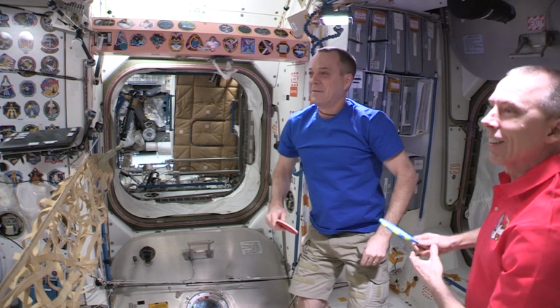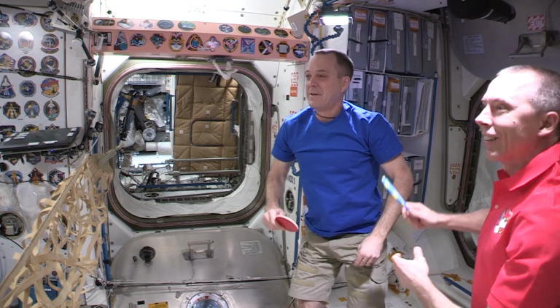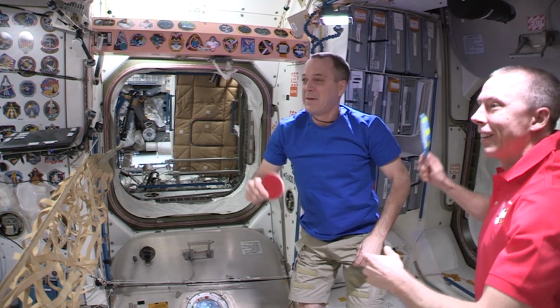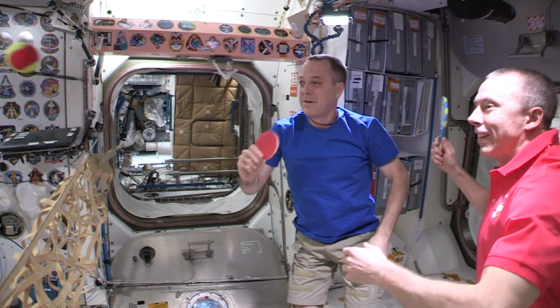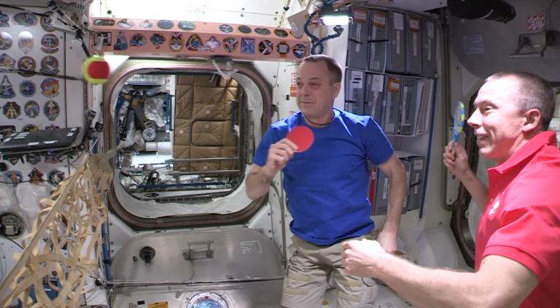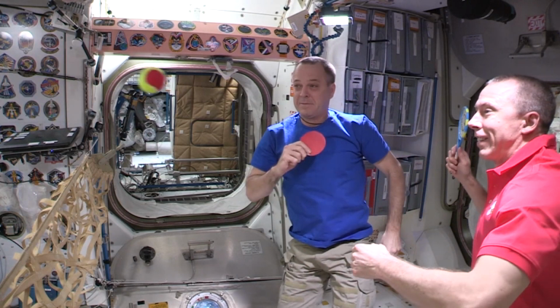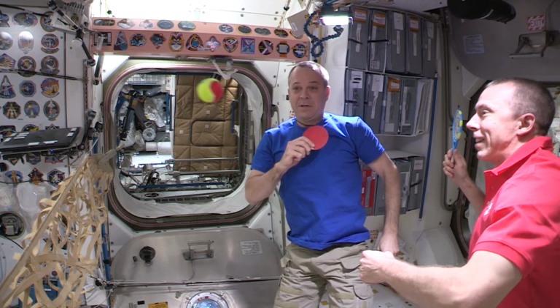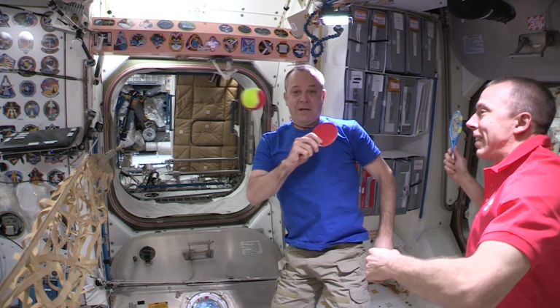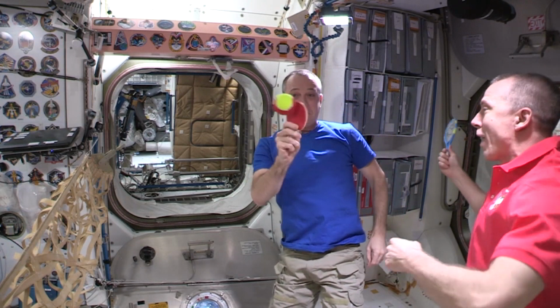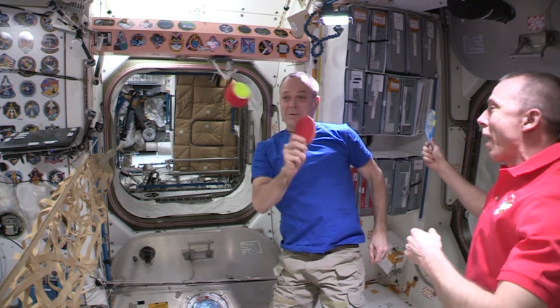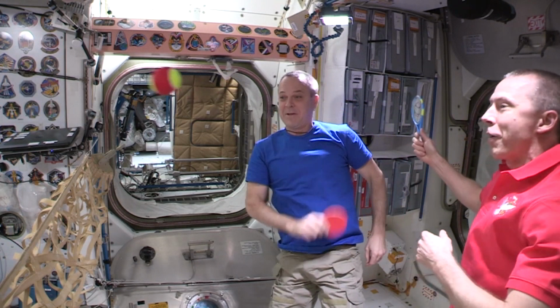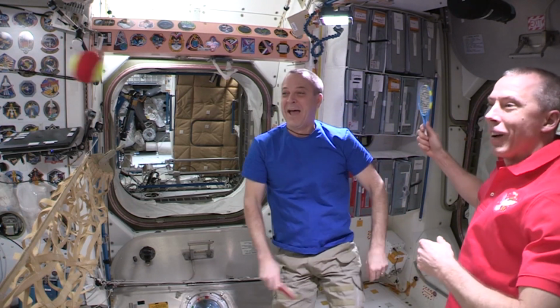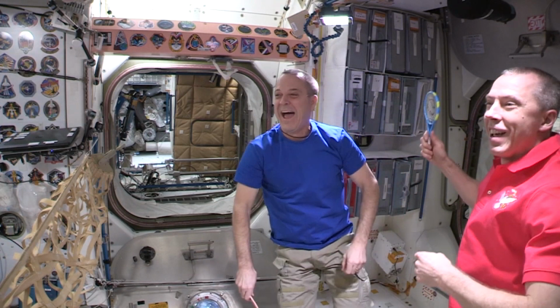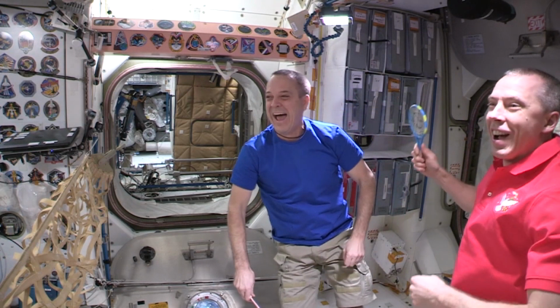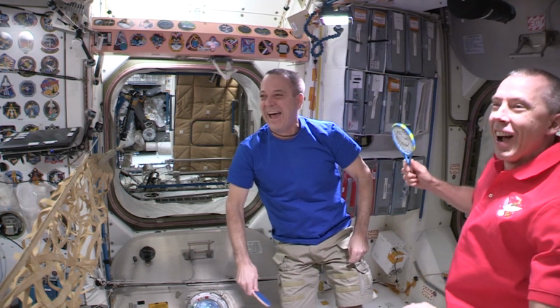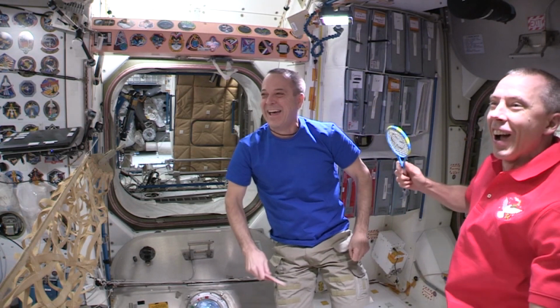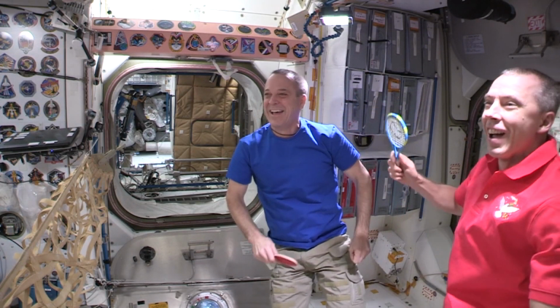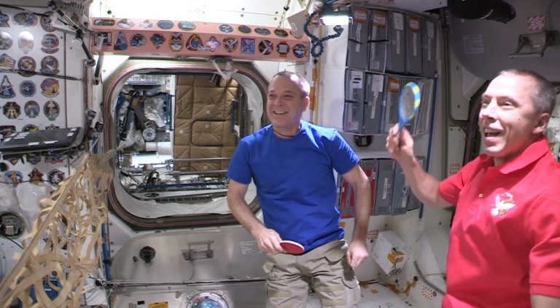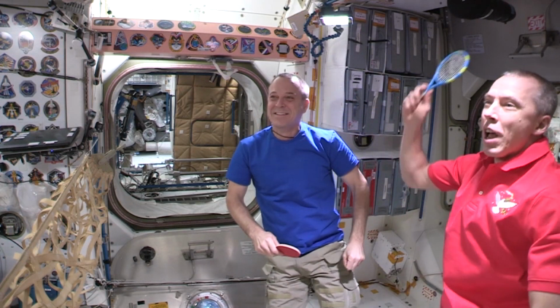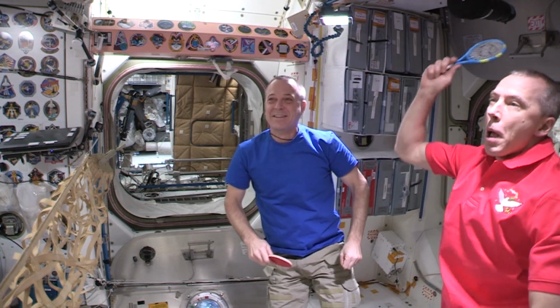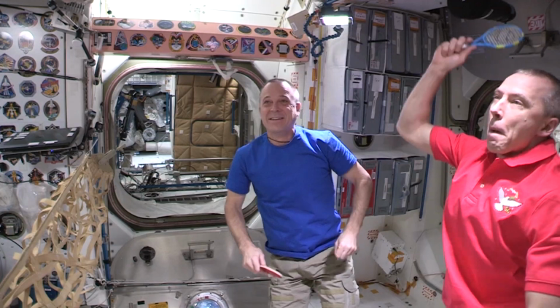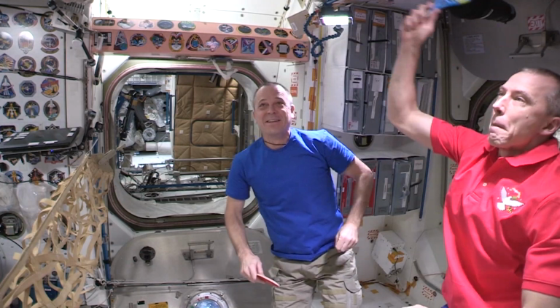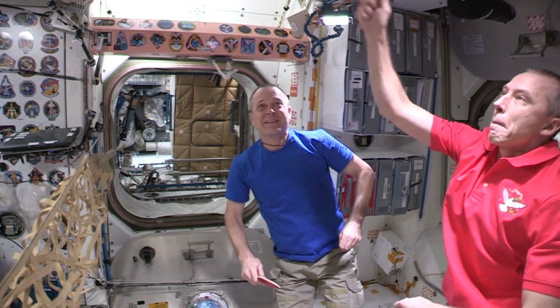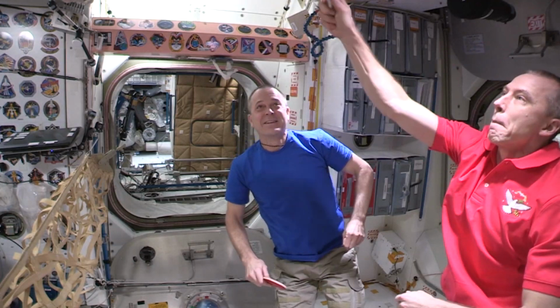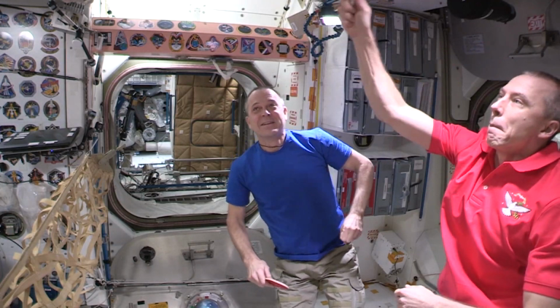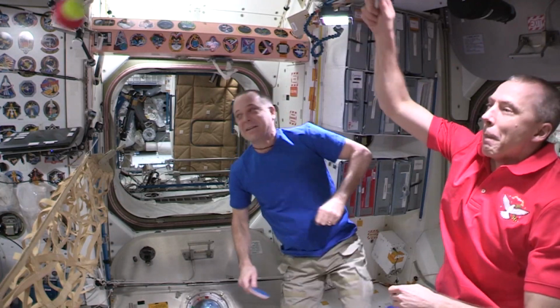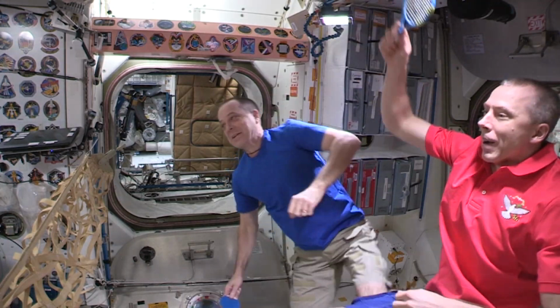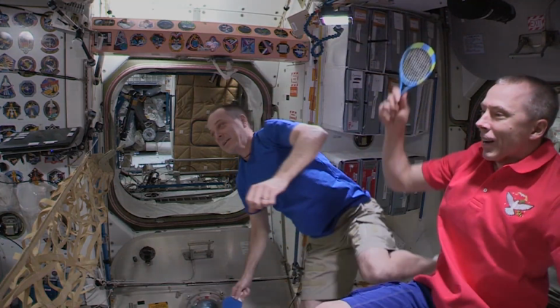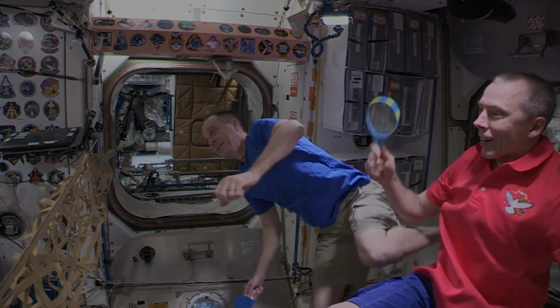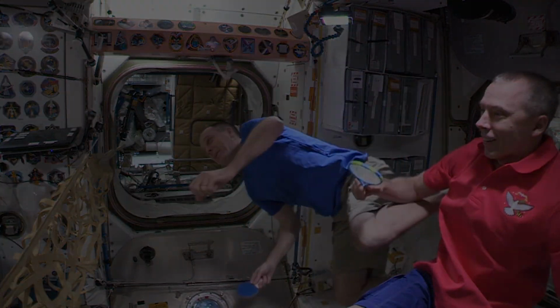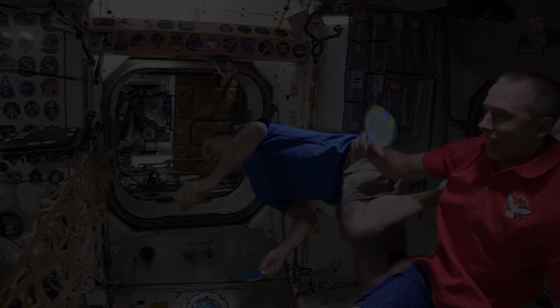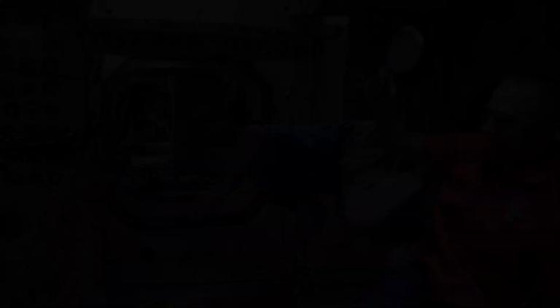So when microgravity makes it impossible to tip the scales, it's mass that matters most.